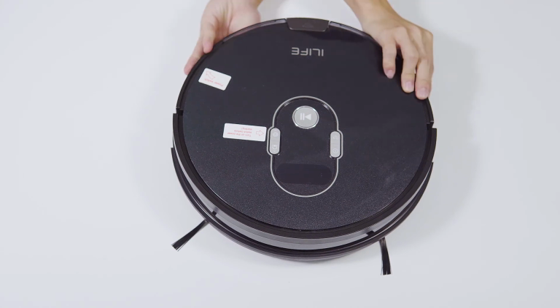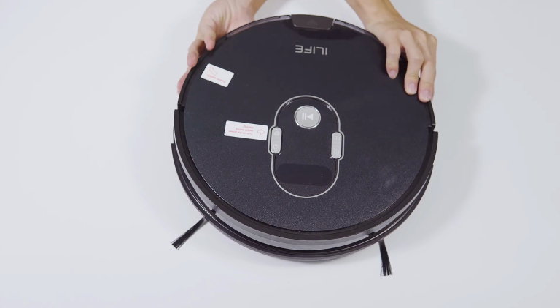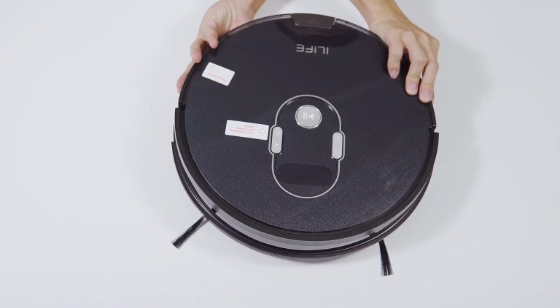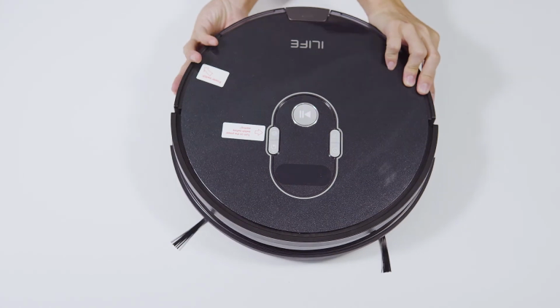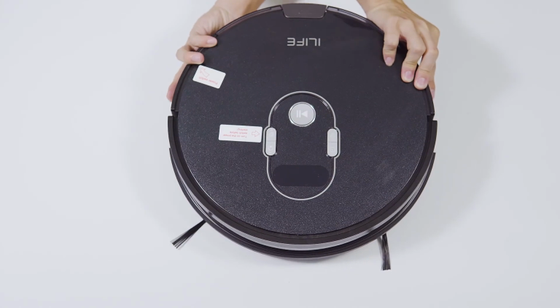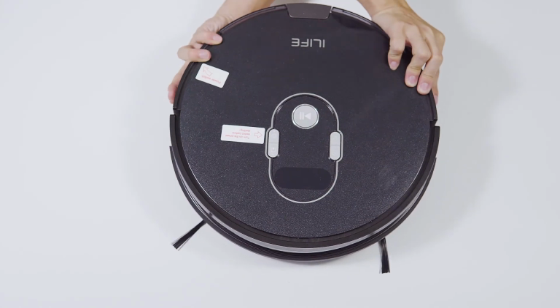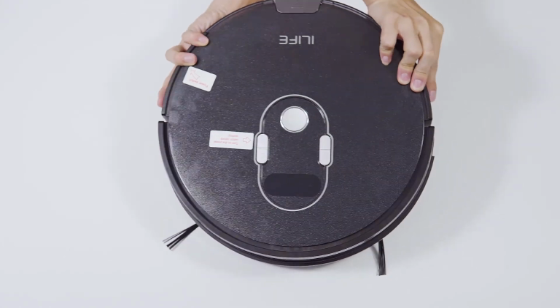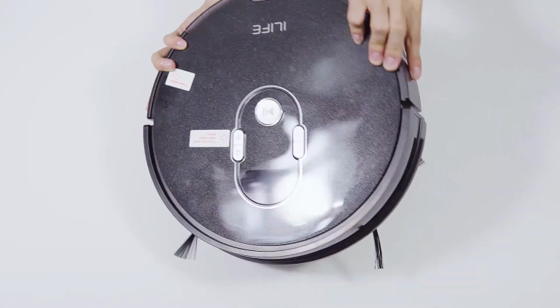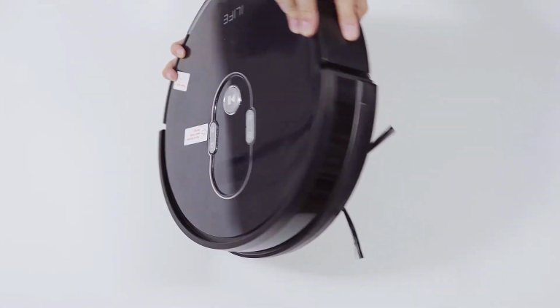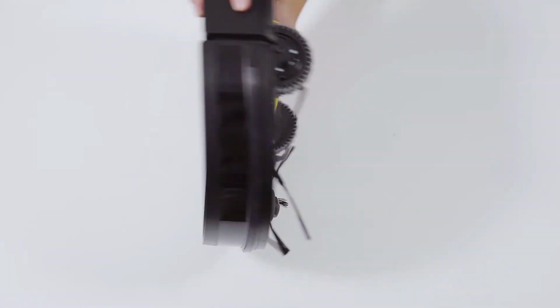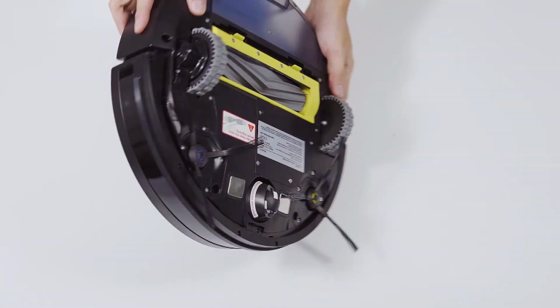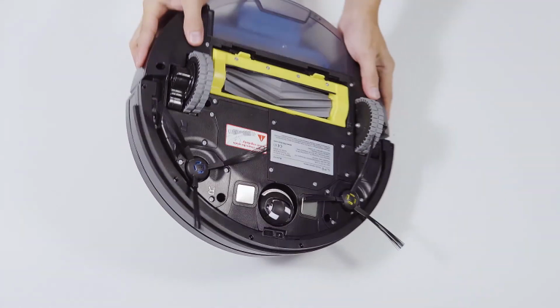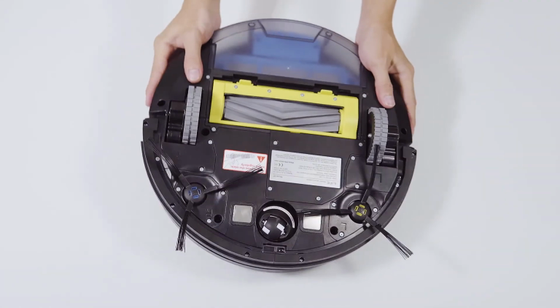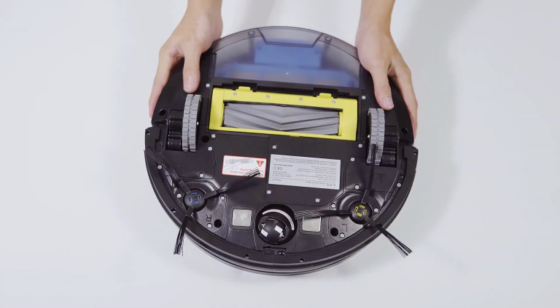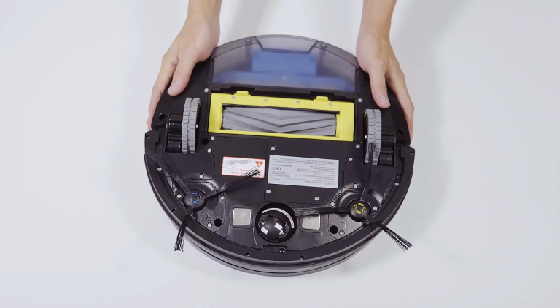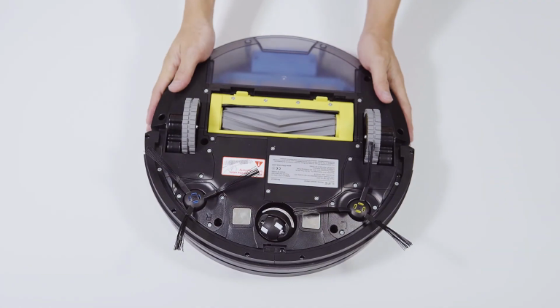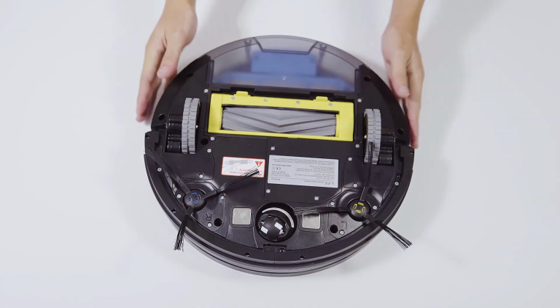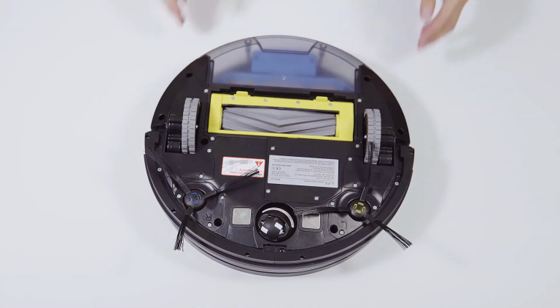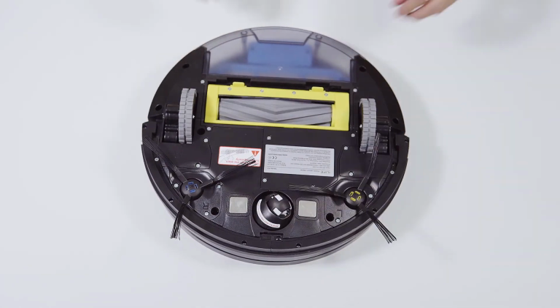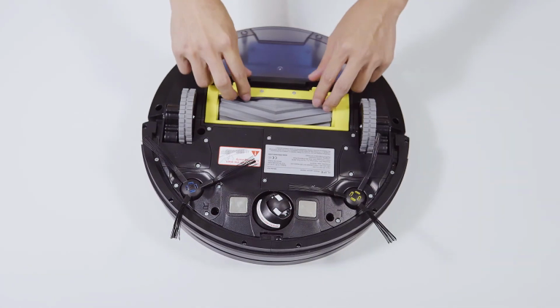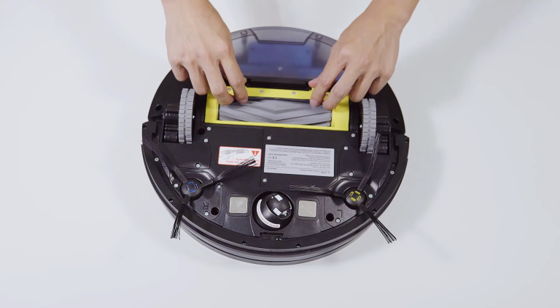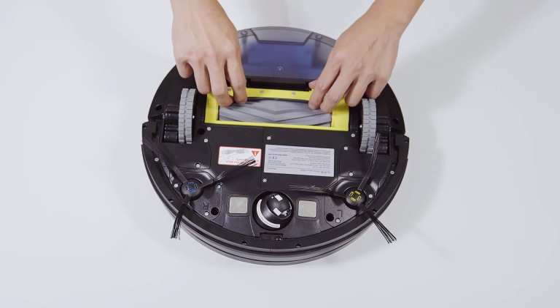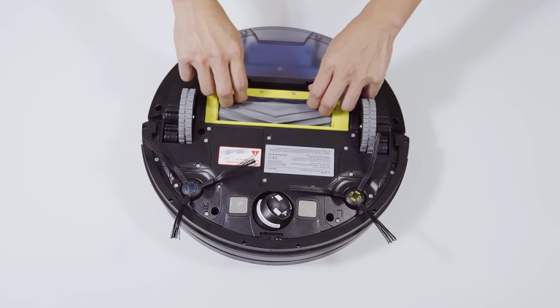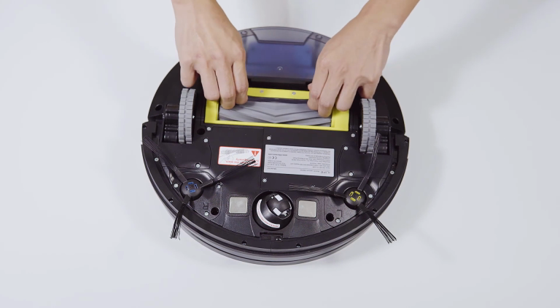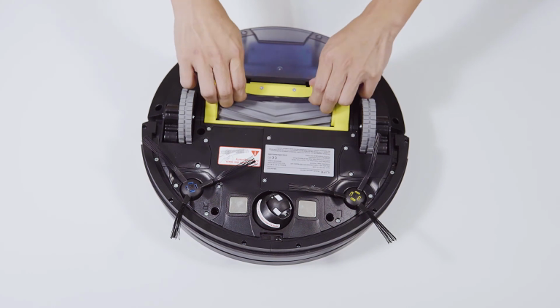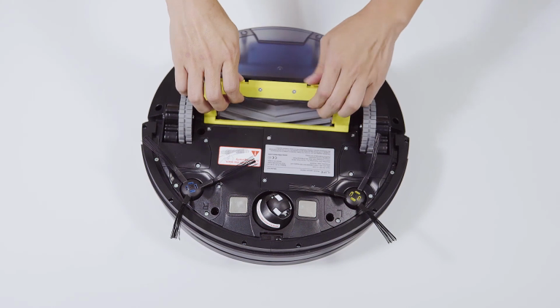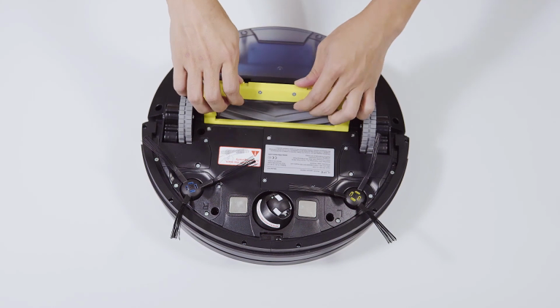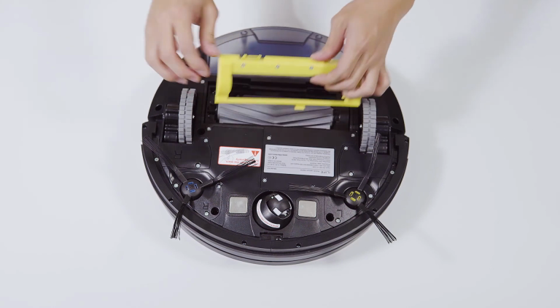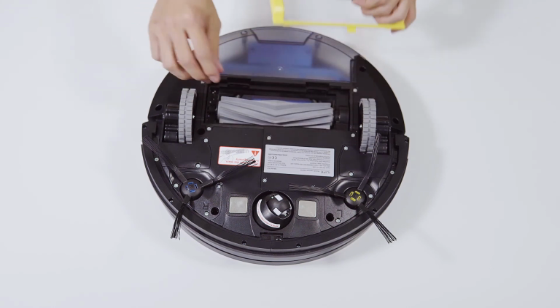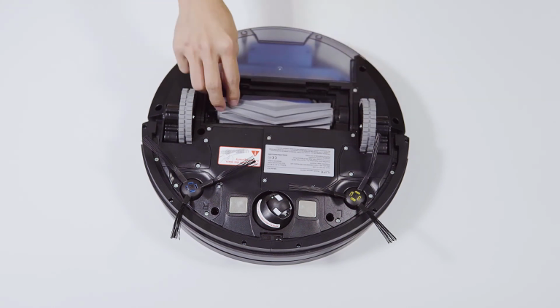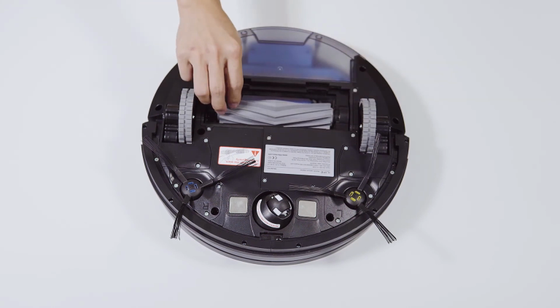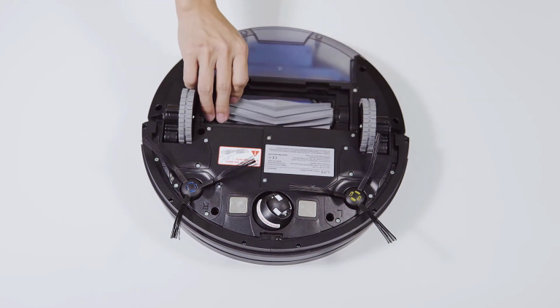Step 1: Turn the robot over. Take off the main brush cover, main brush, and dustbin.